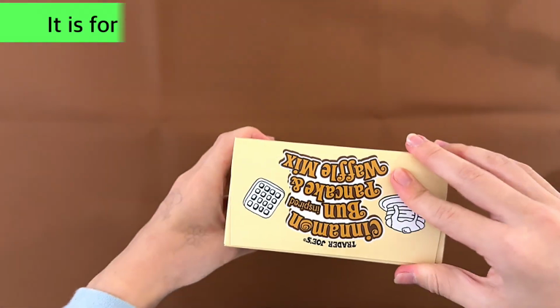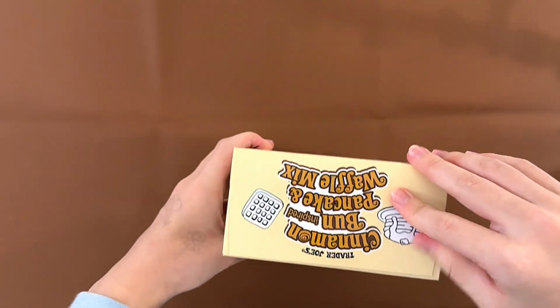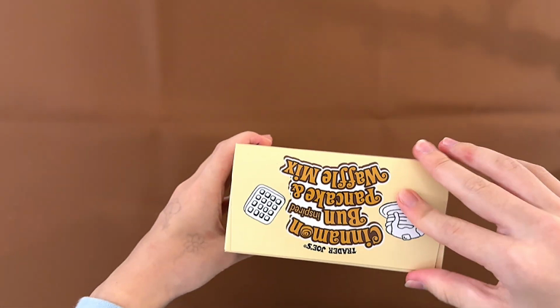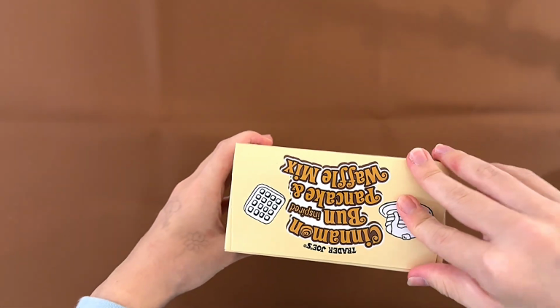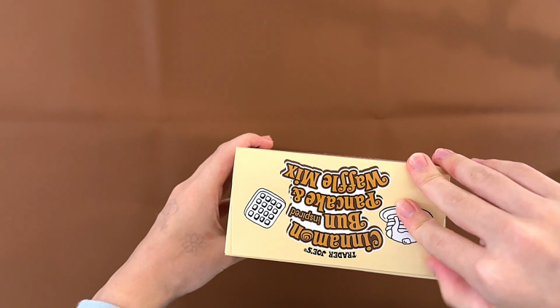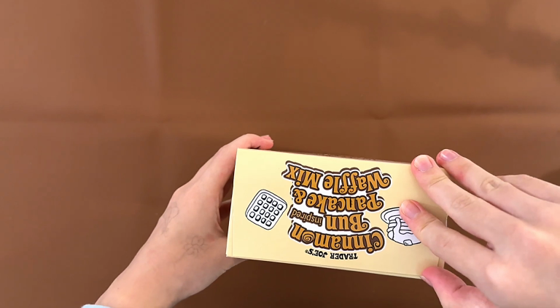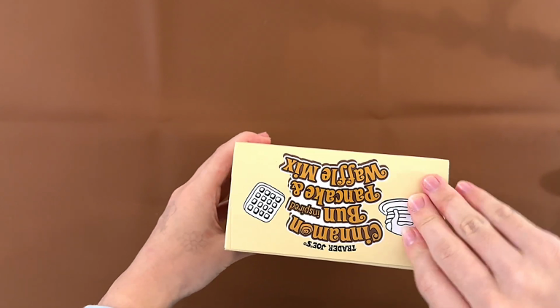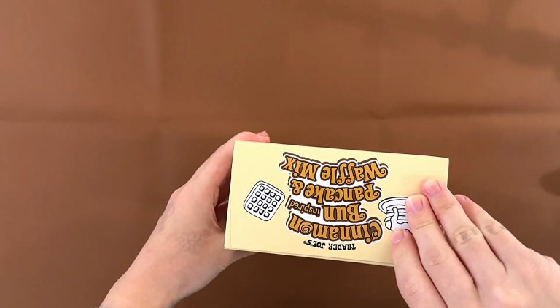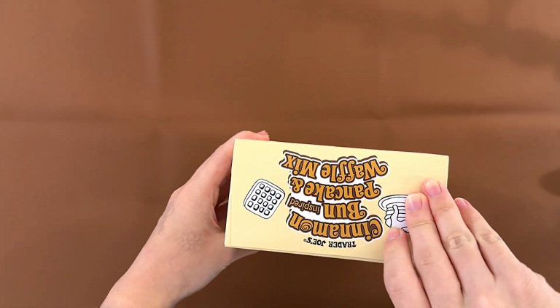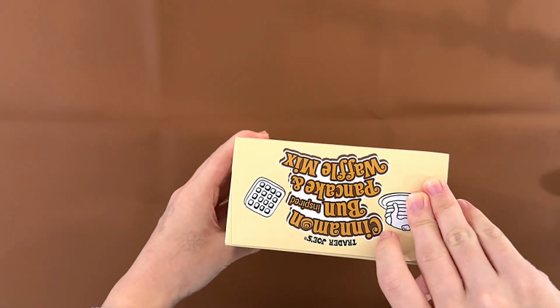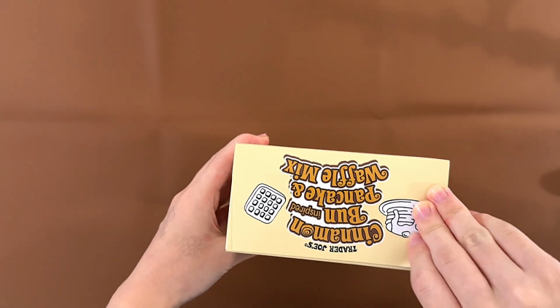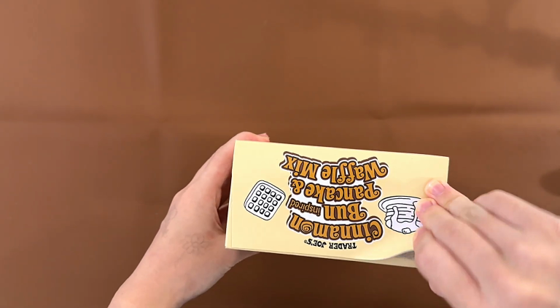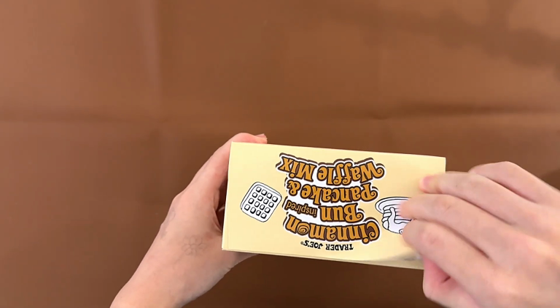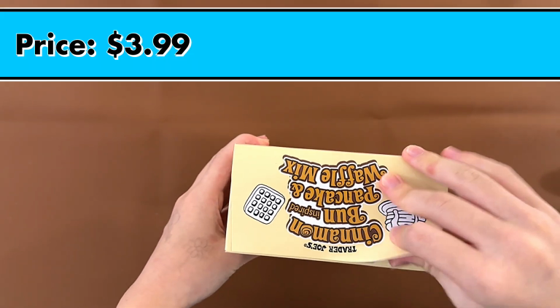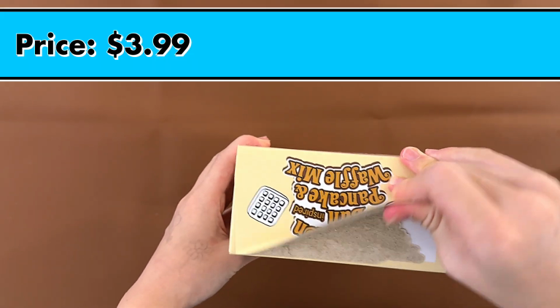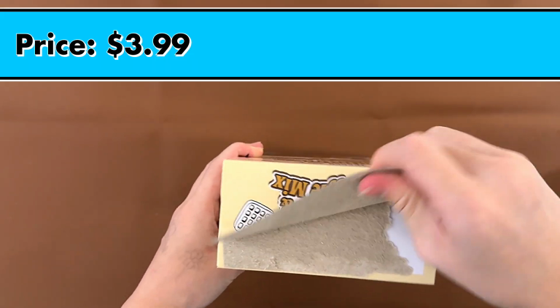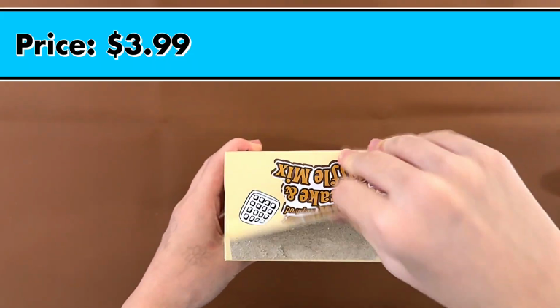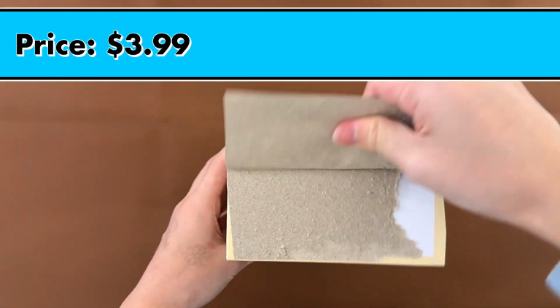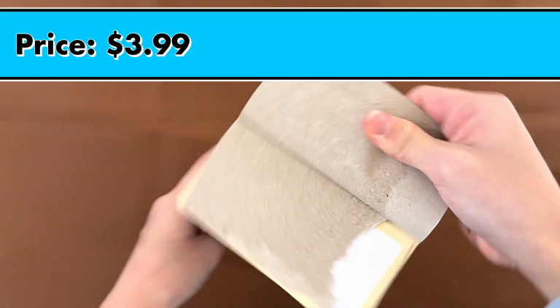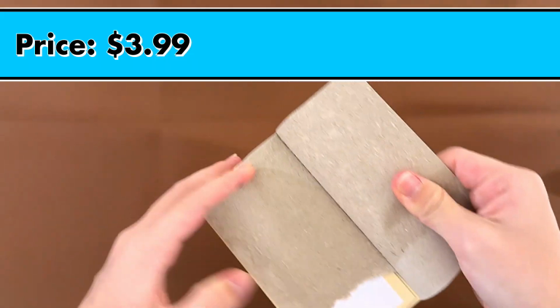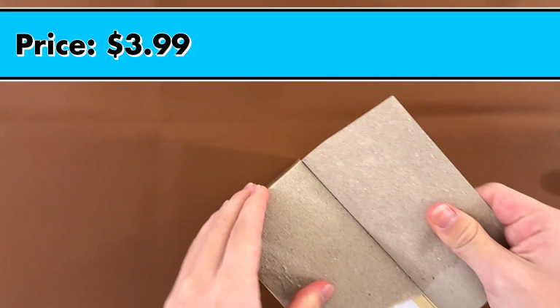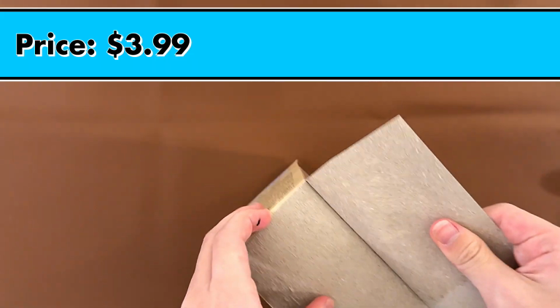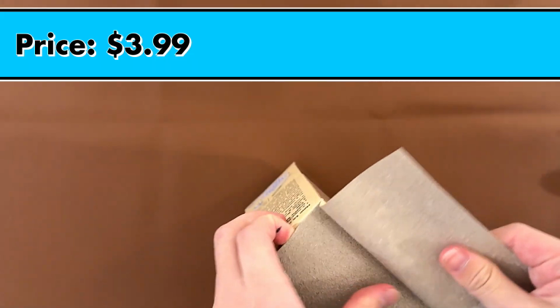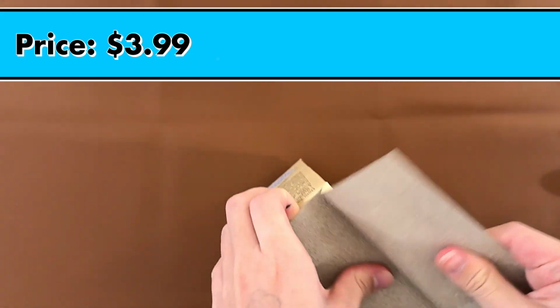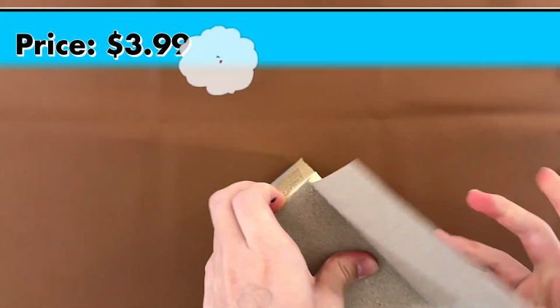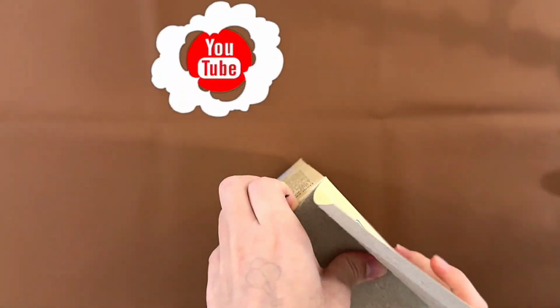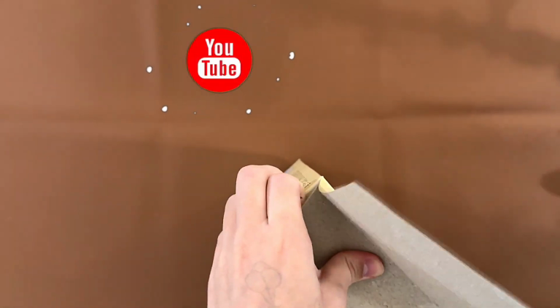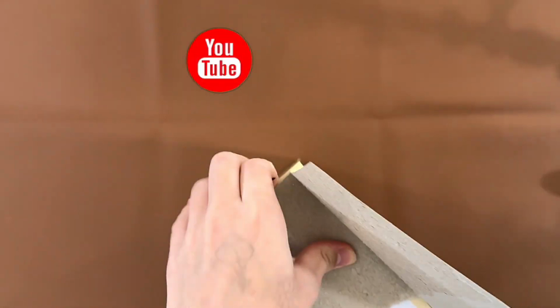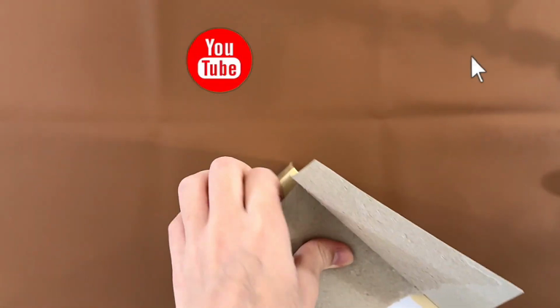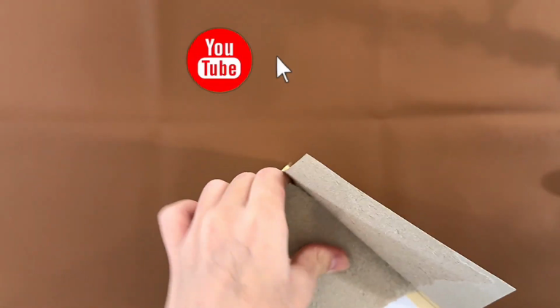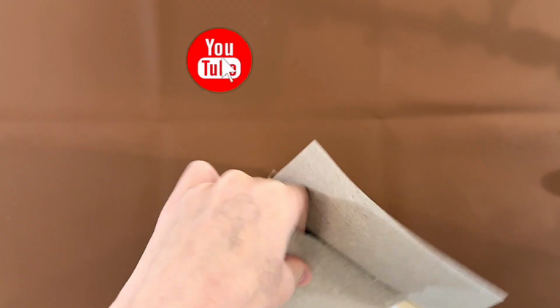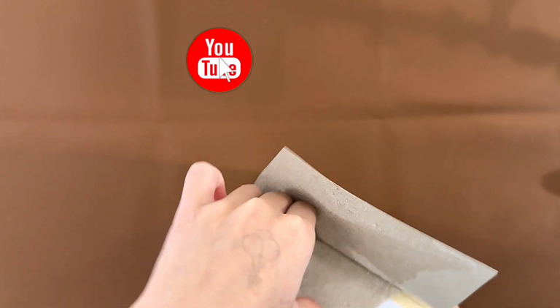We're gonna do pancakes. The price is $3.99 and I assume they only give you the mix.